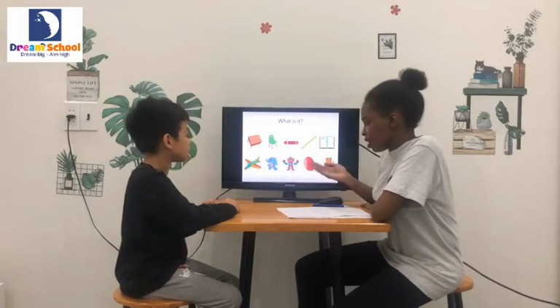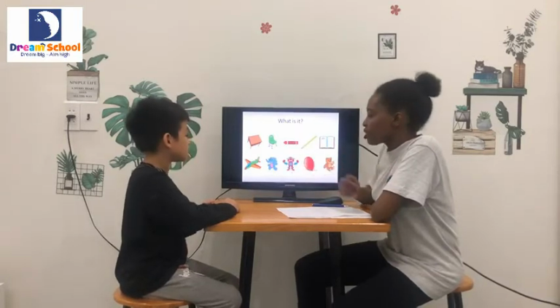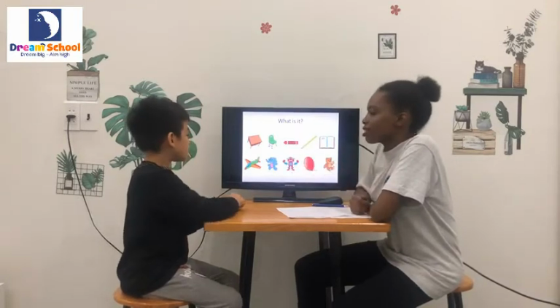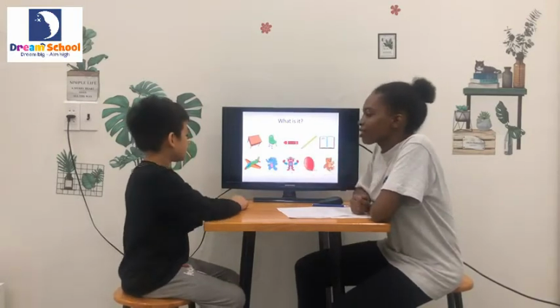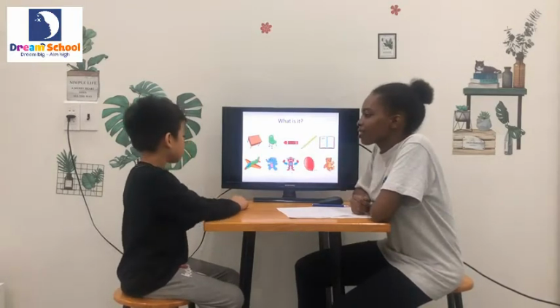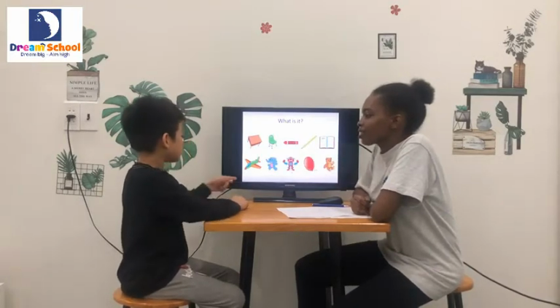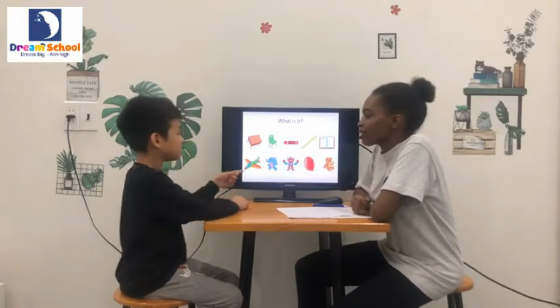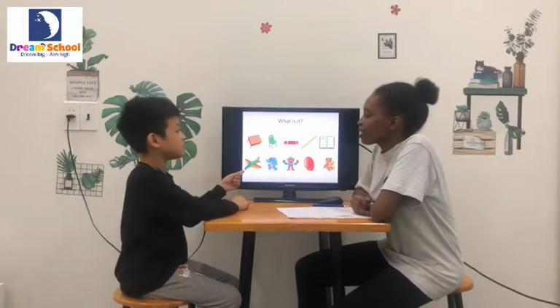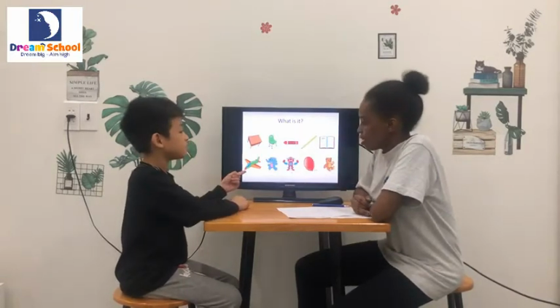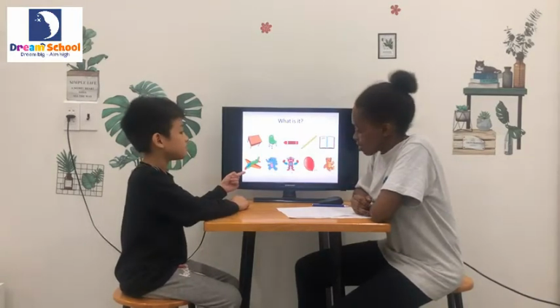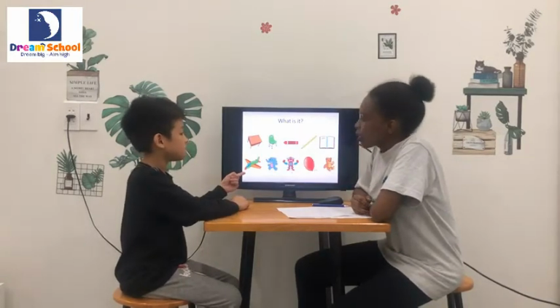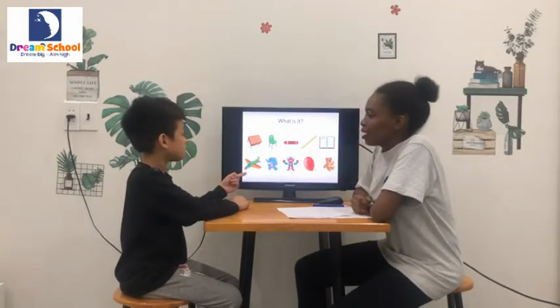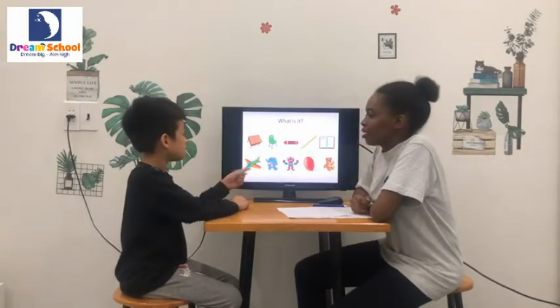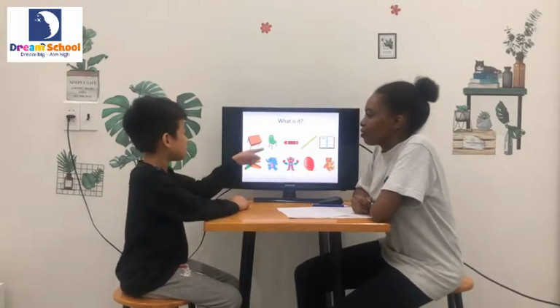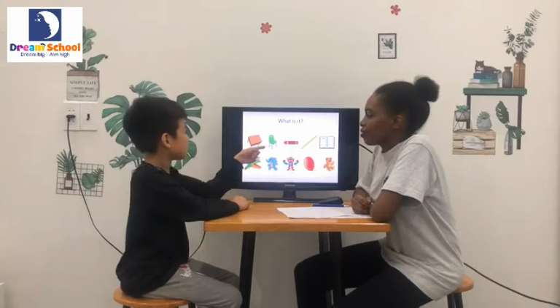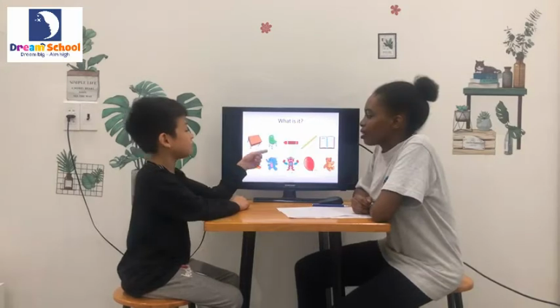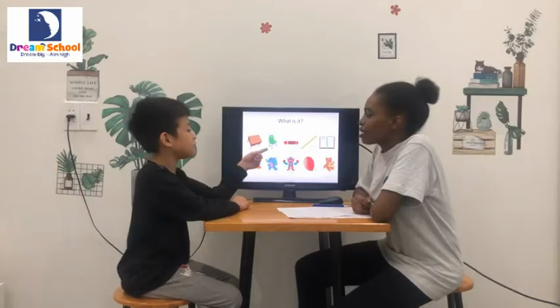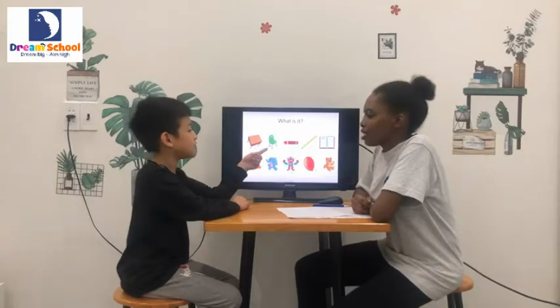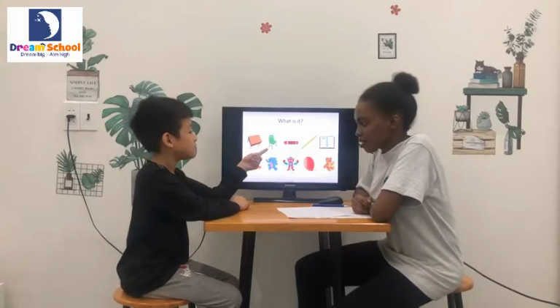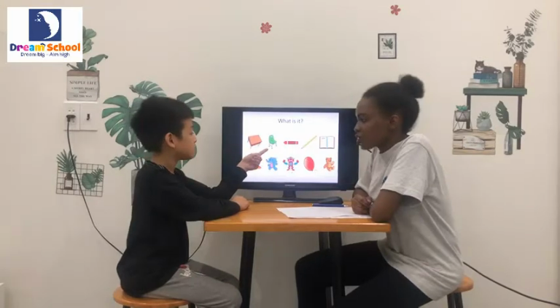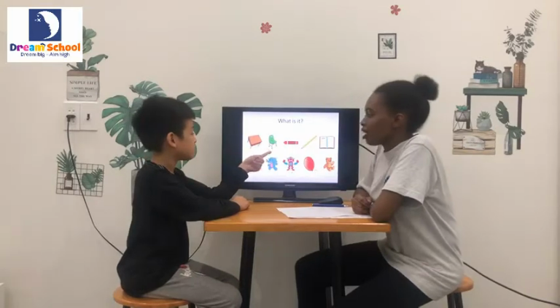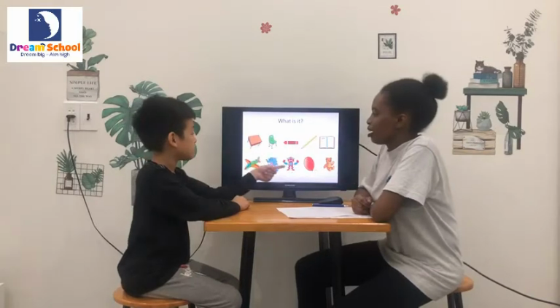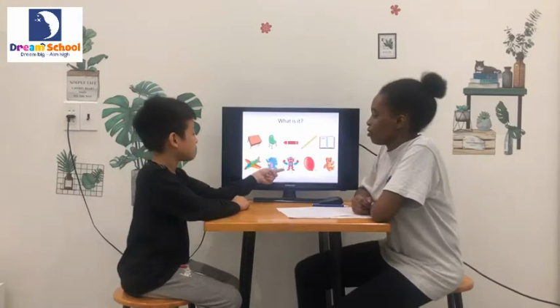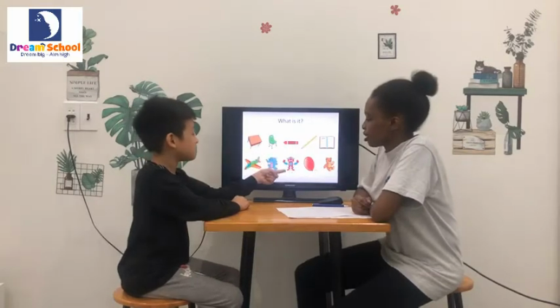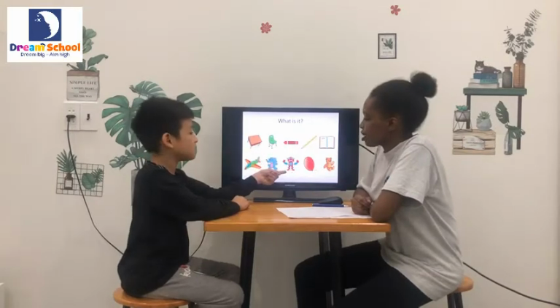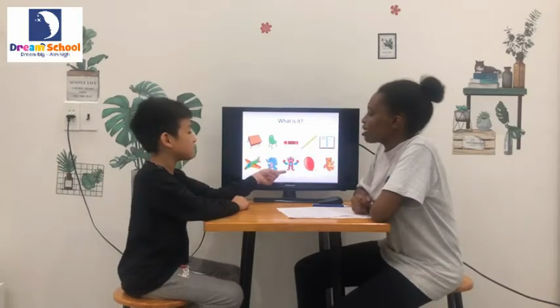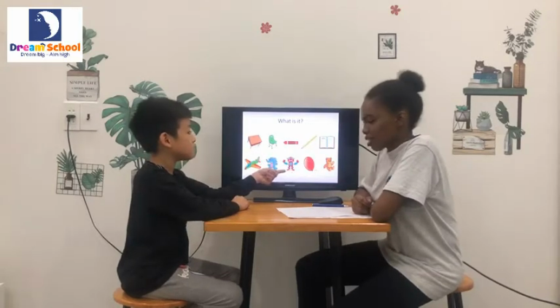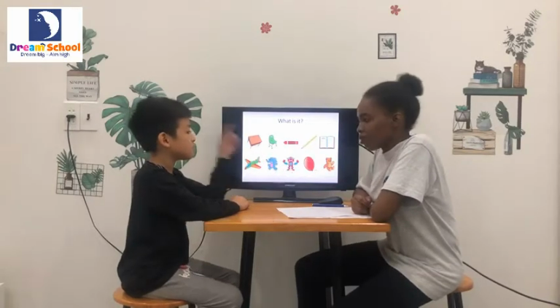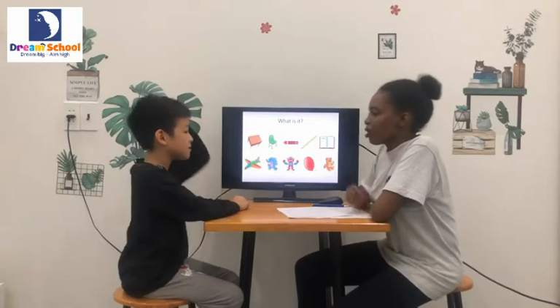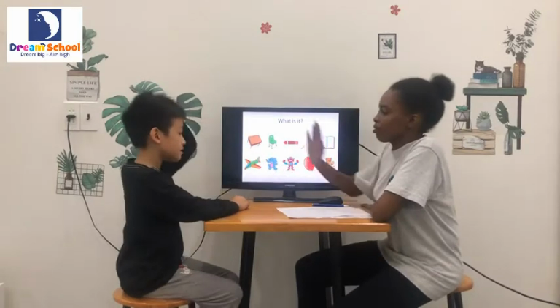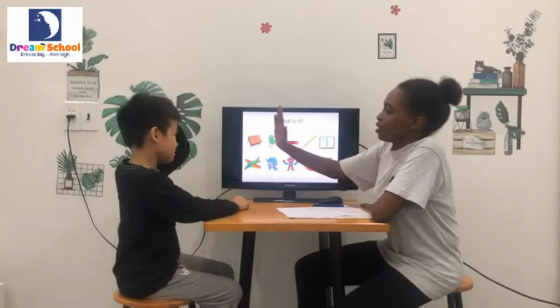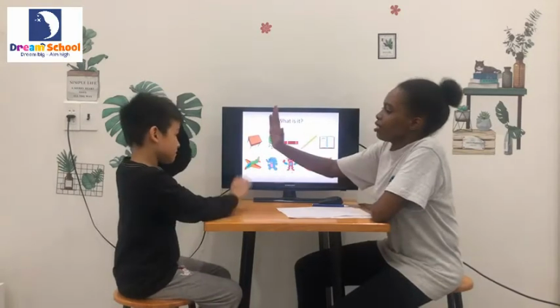Okay. Your turn. What is it? It's a plane. What is it? It's a chair. What is it? It's a robot. Very good.